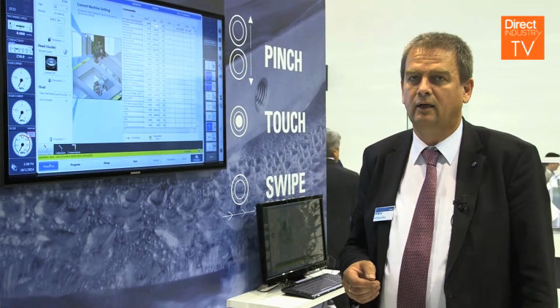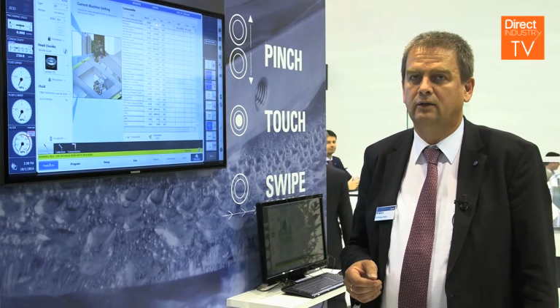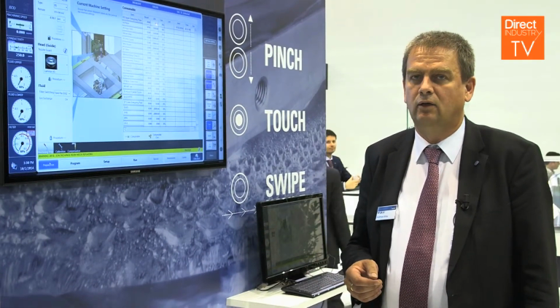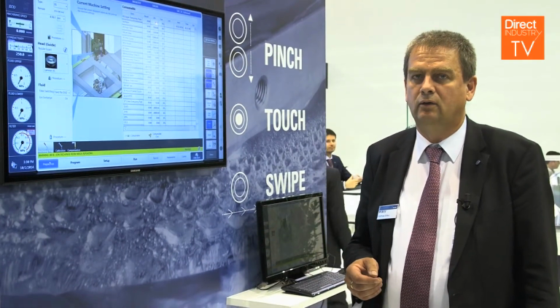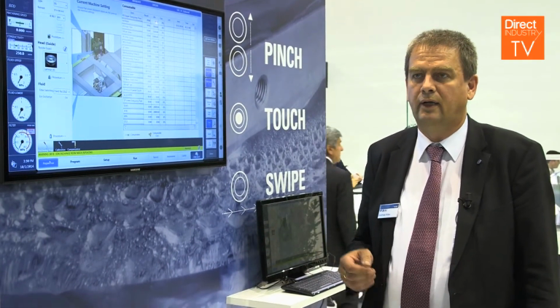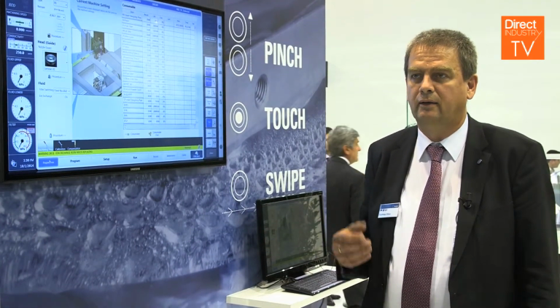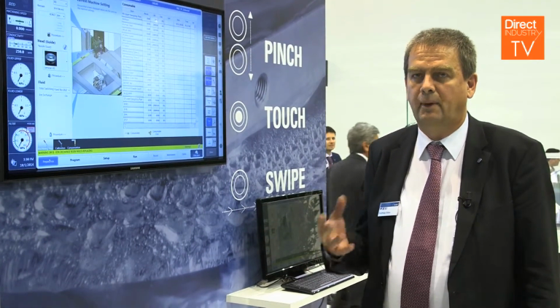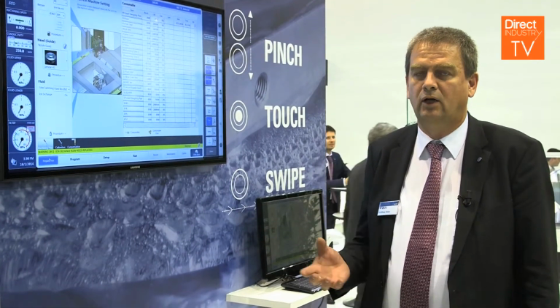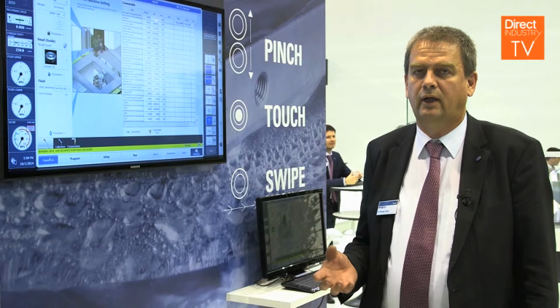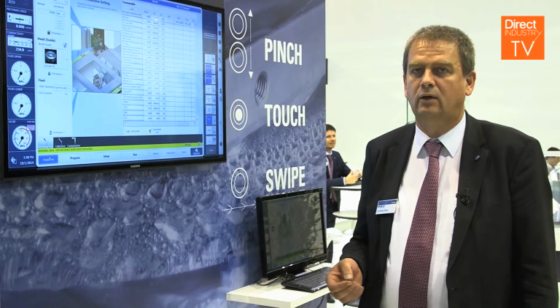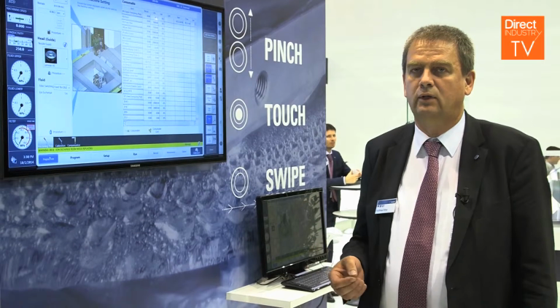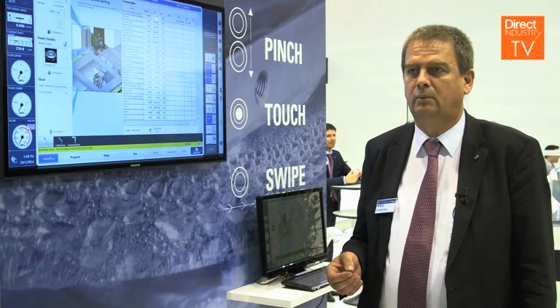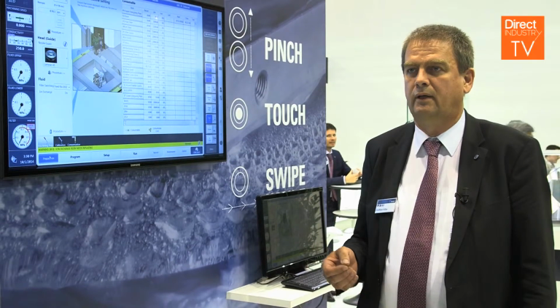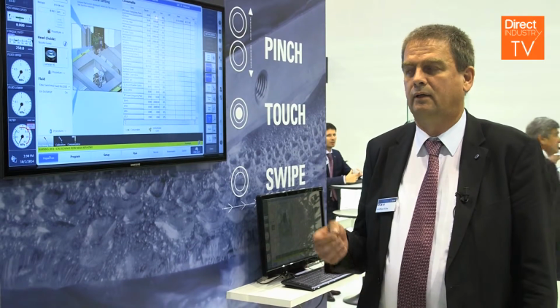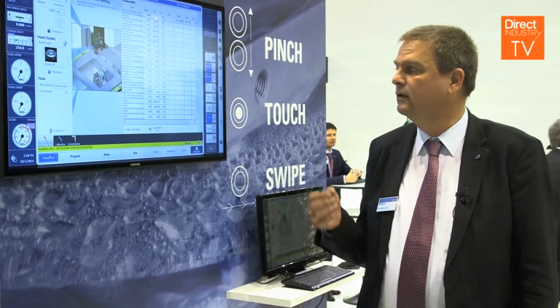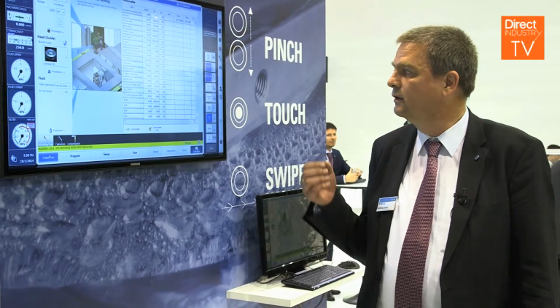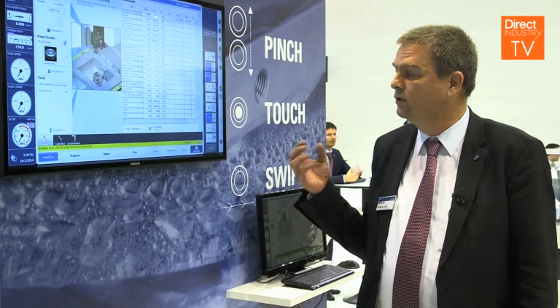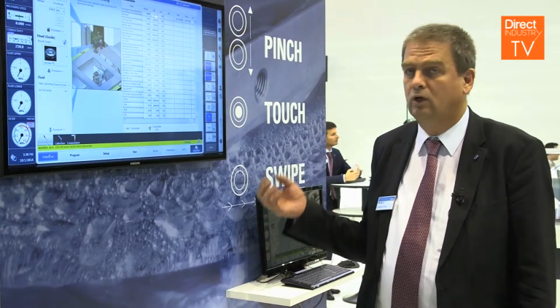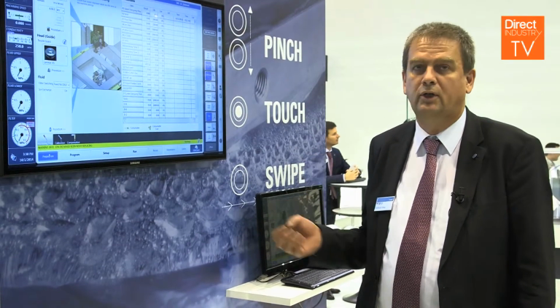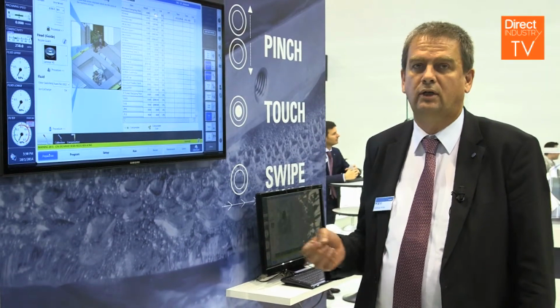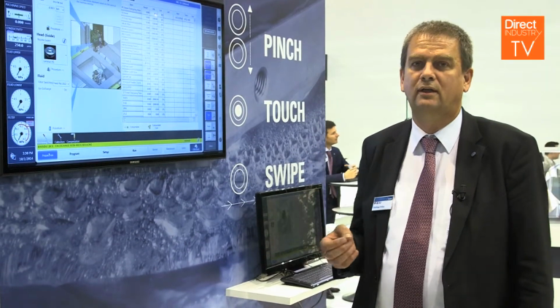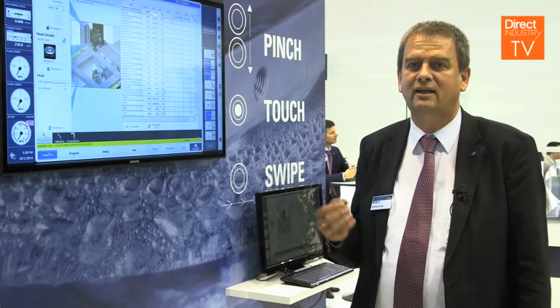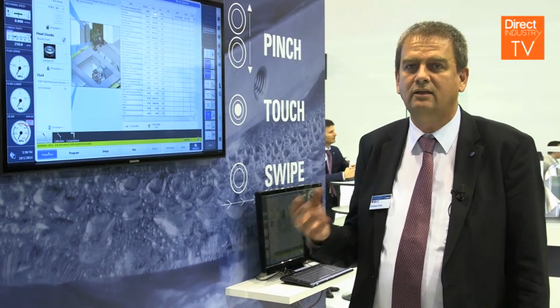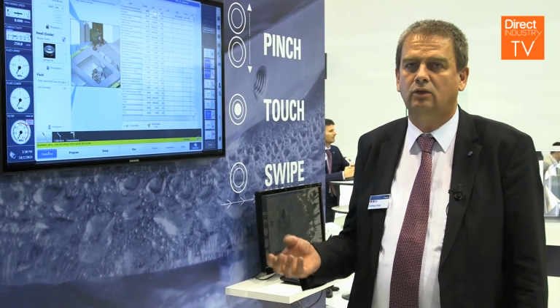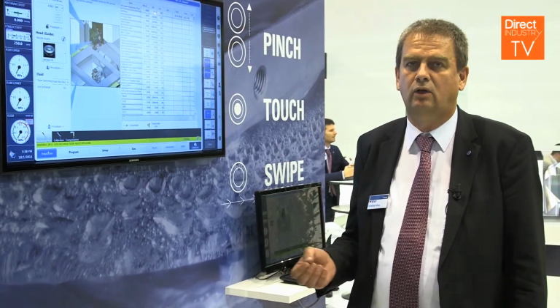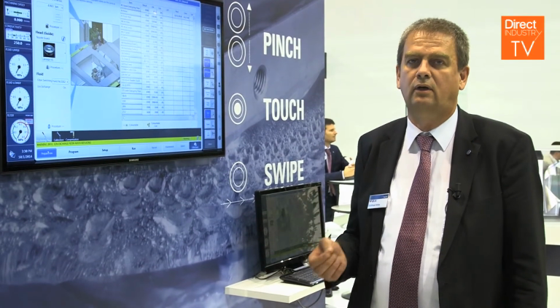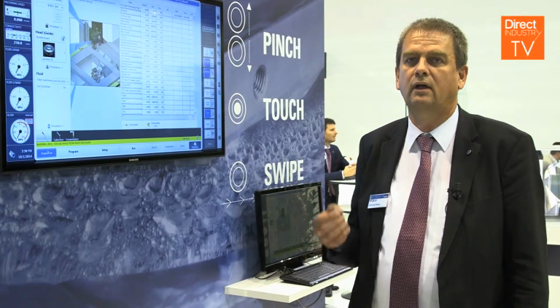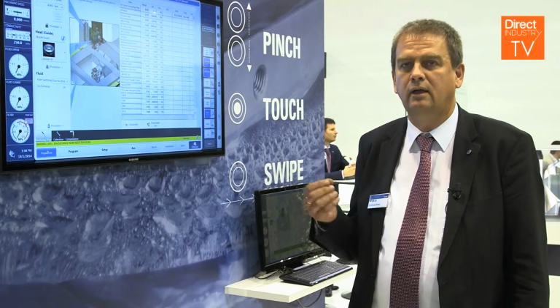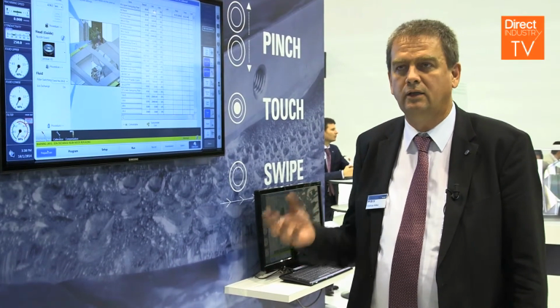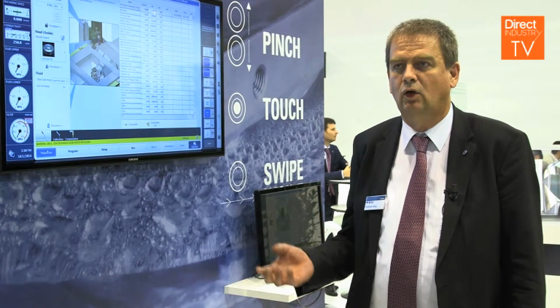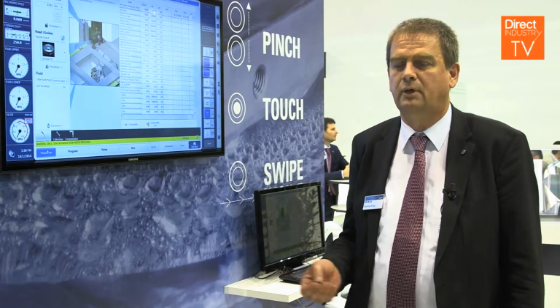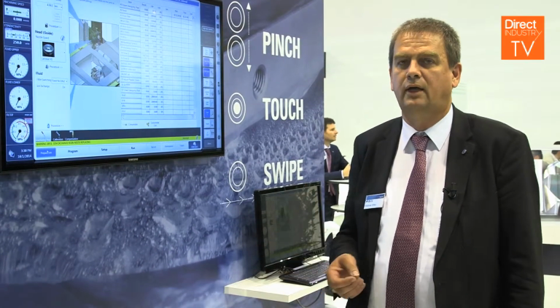So the background idea was to make a control which is easy to learn and easy to operate.